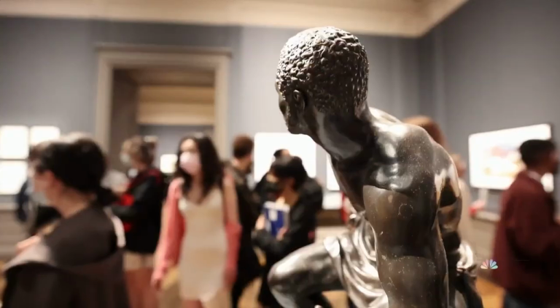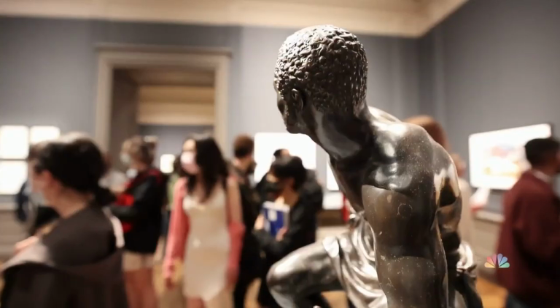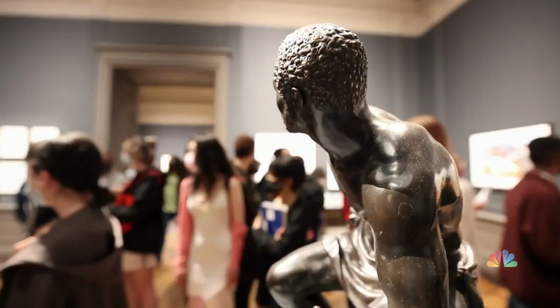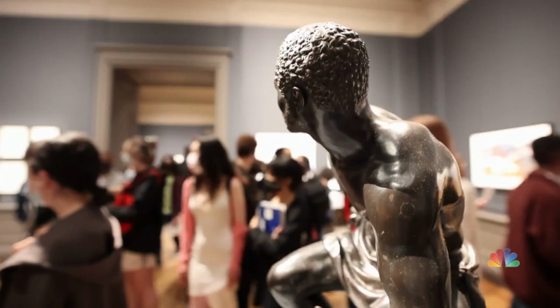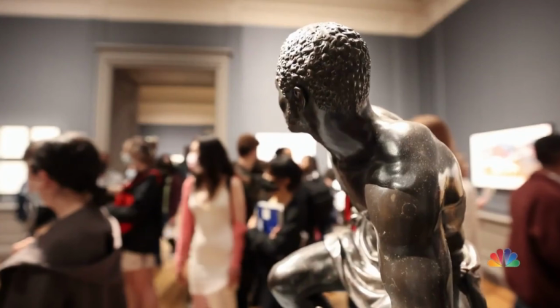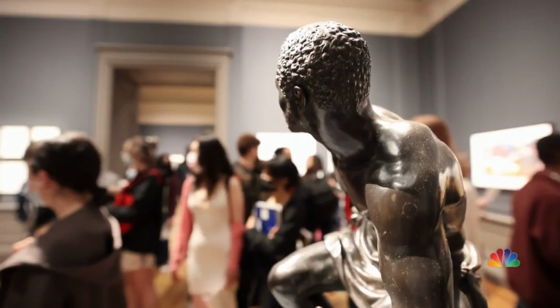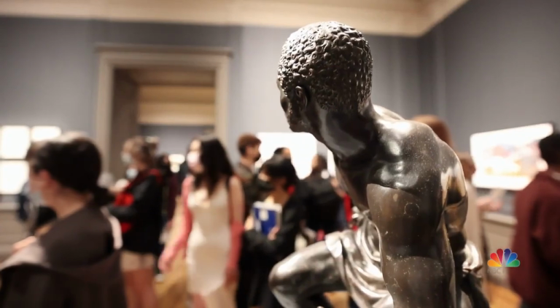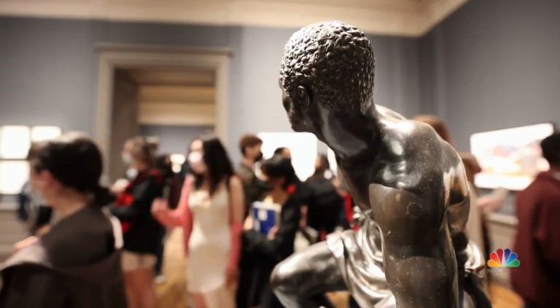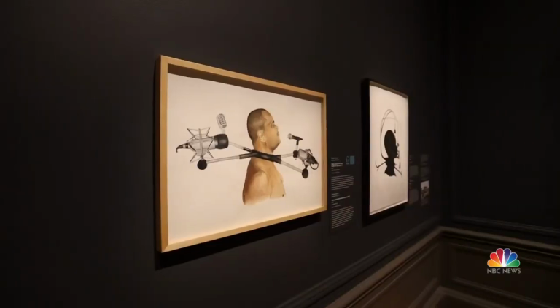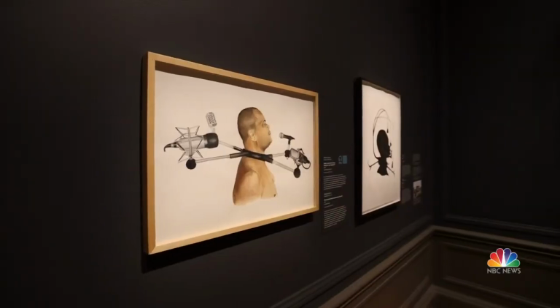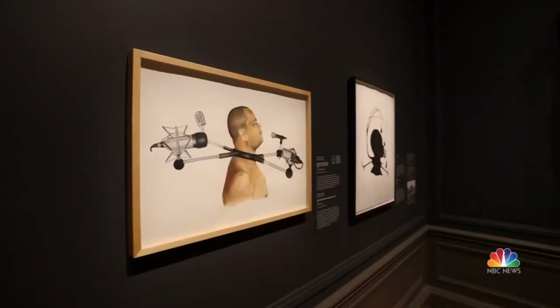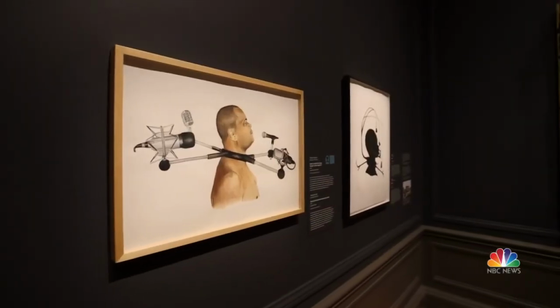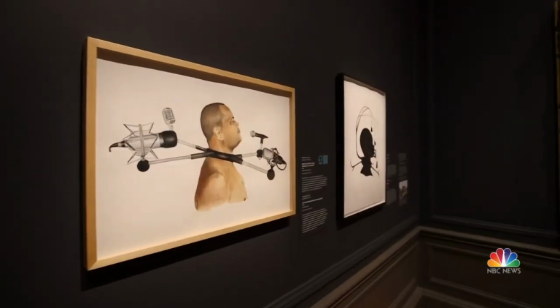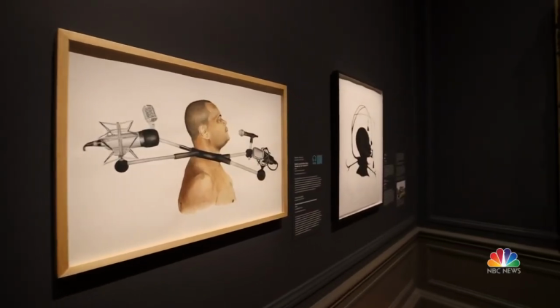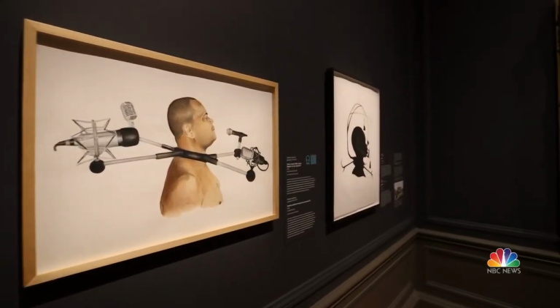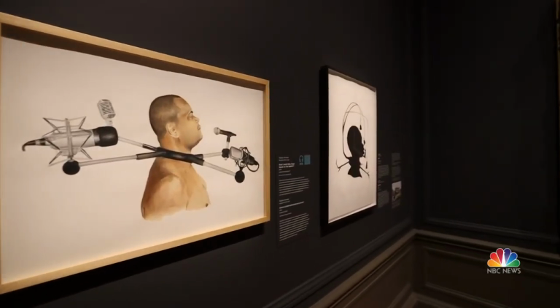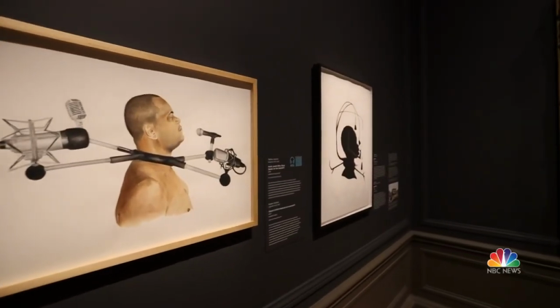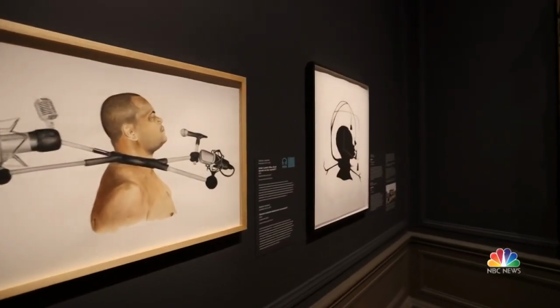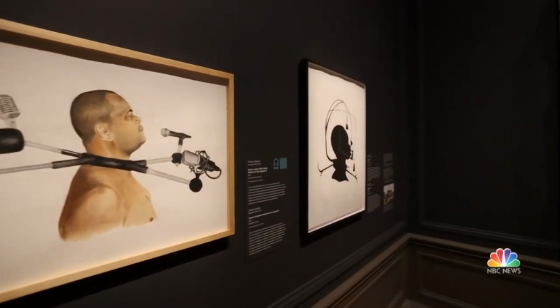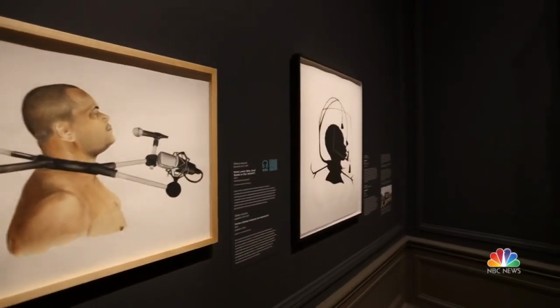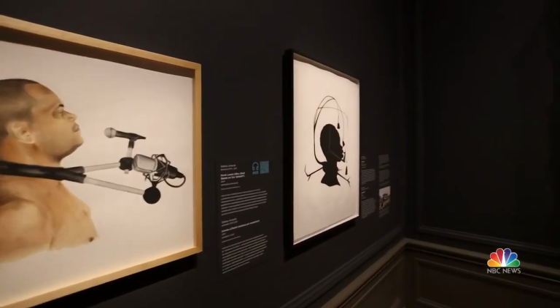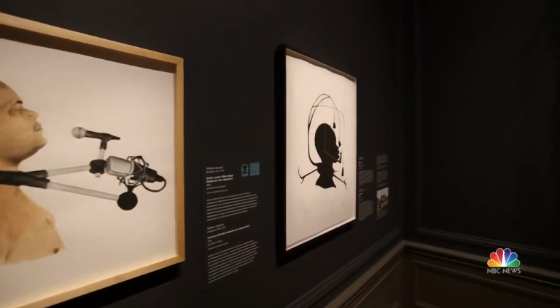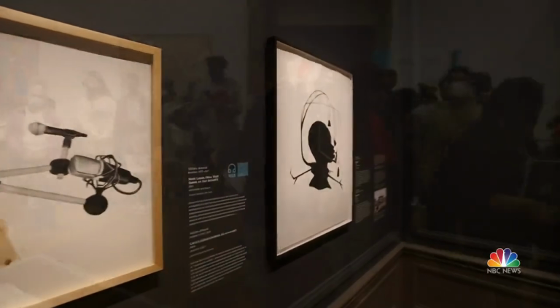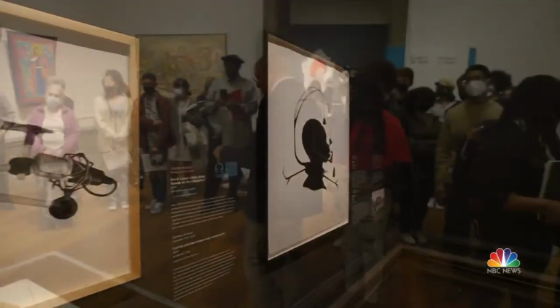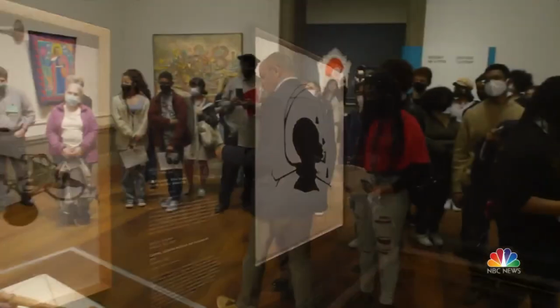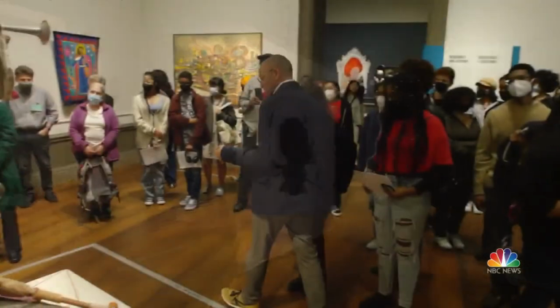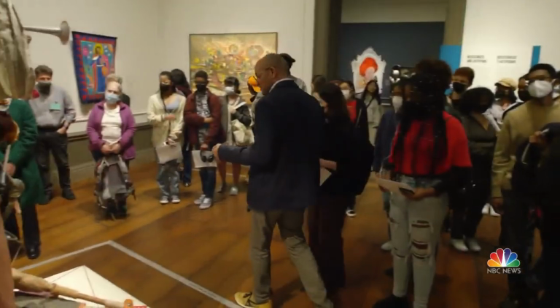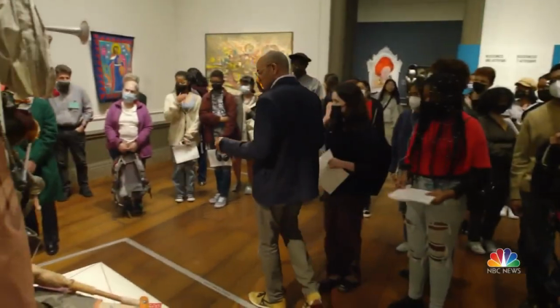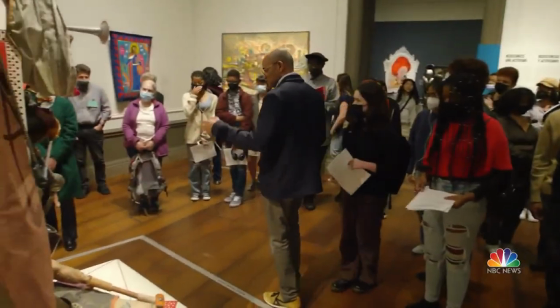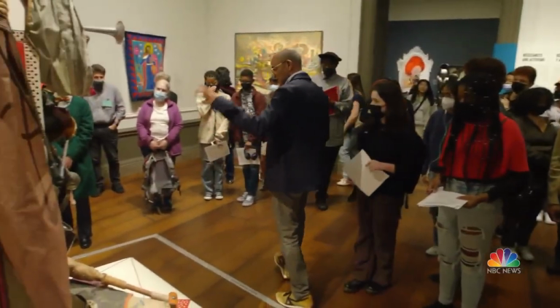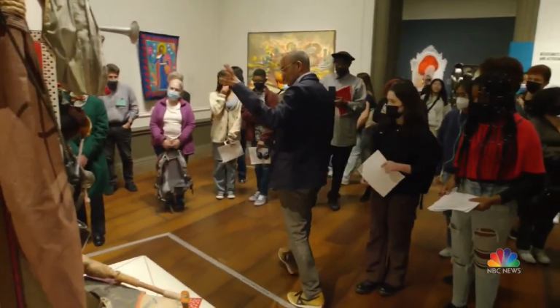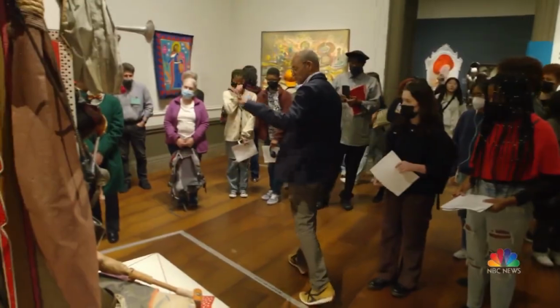A powerful message amid powerful art. Yamiche Alcindor, NBC News, Washington.